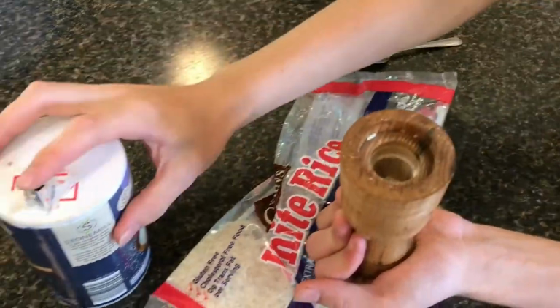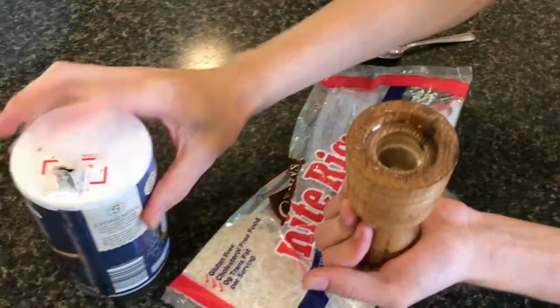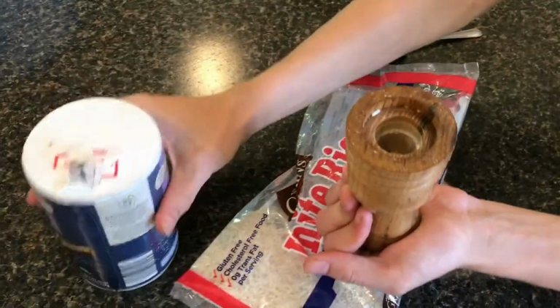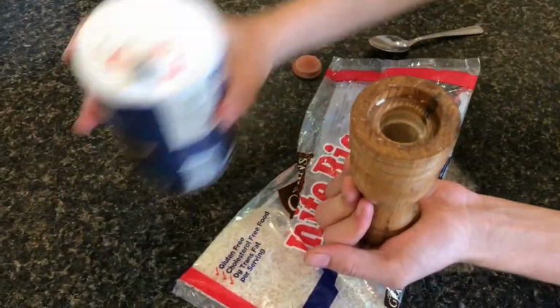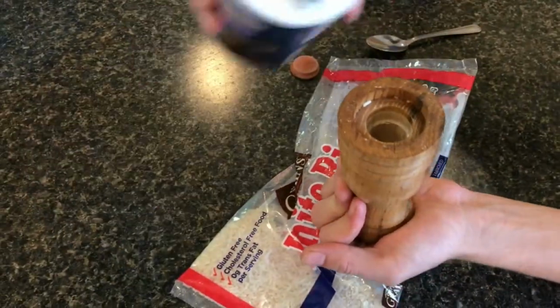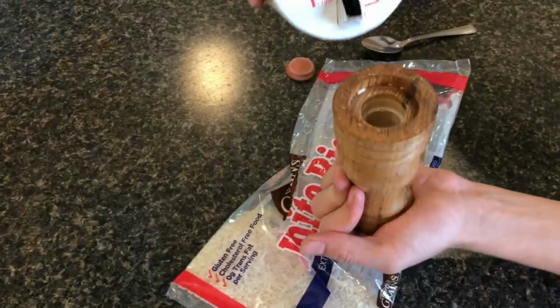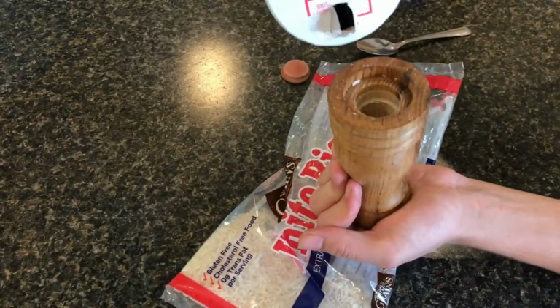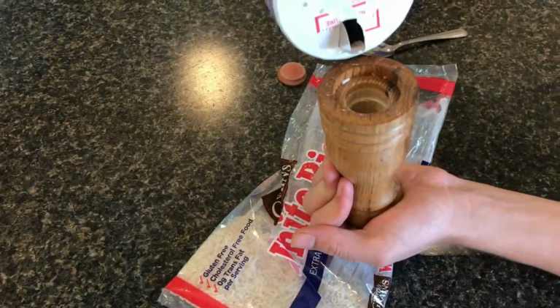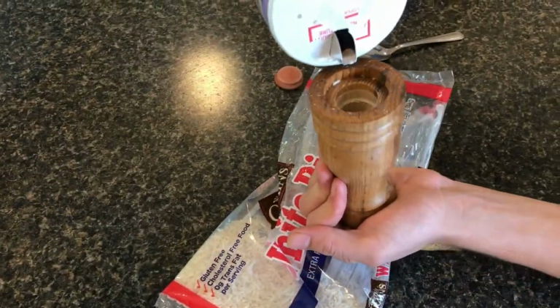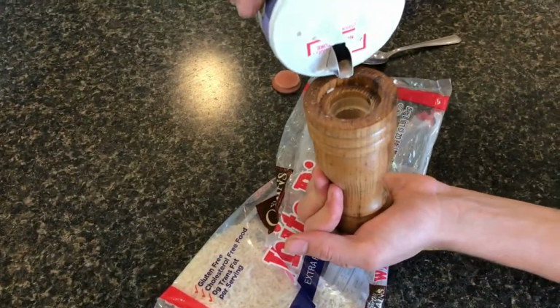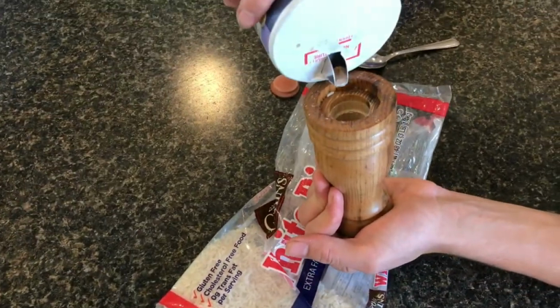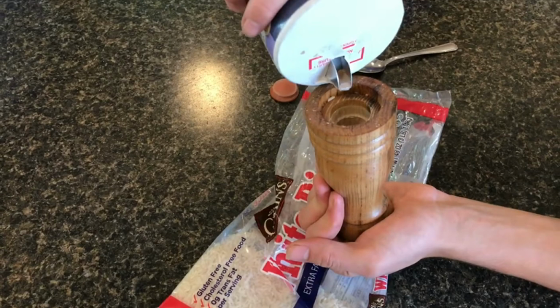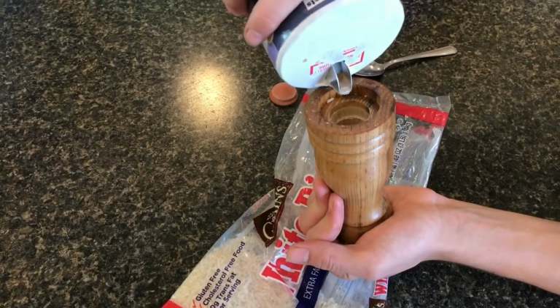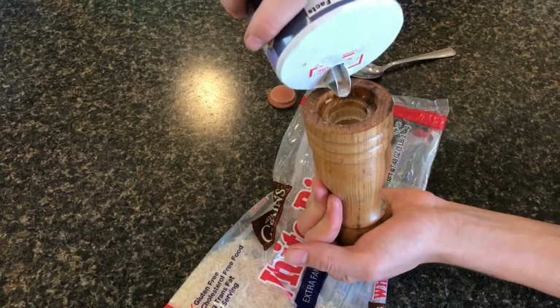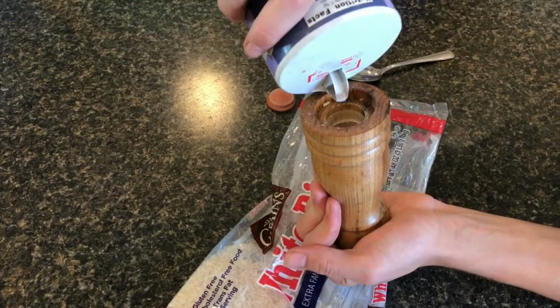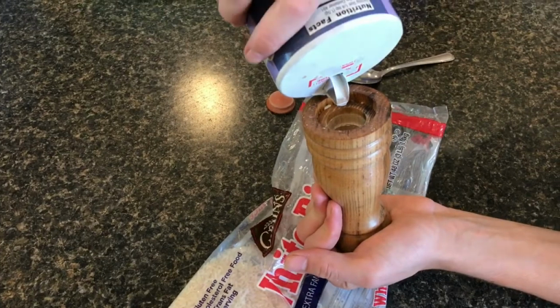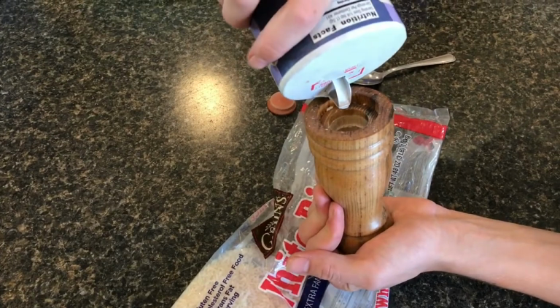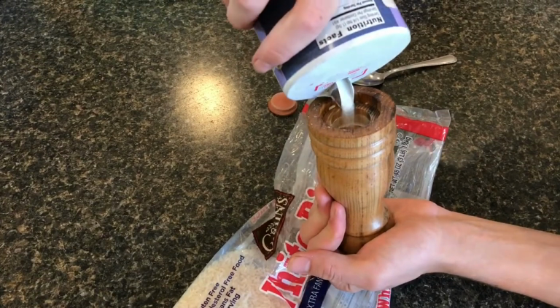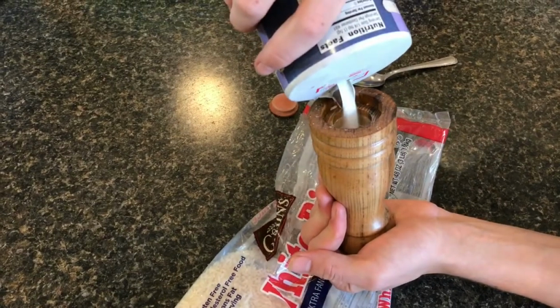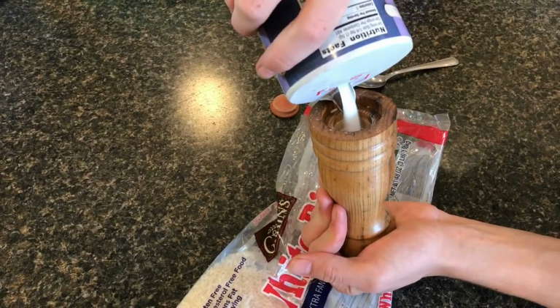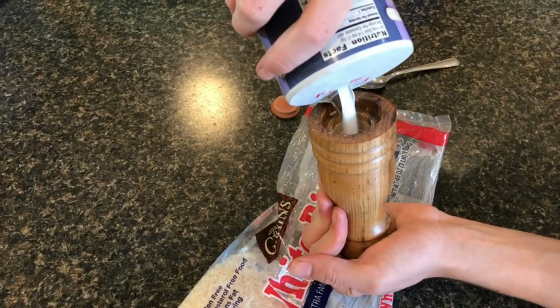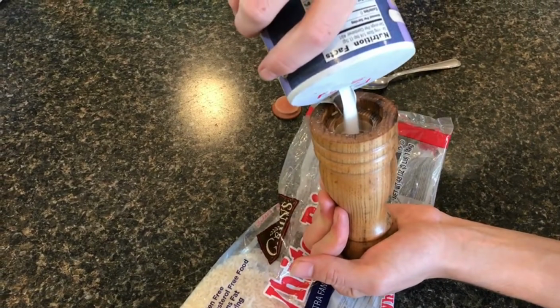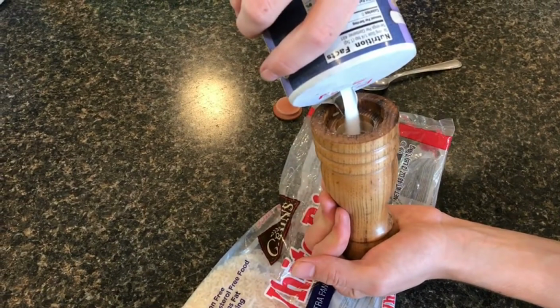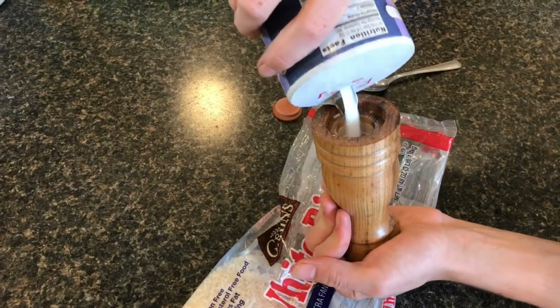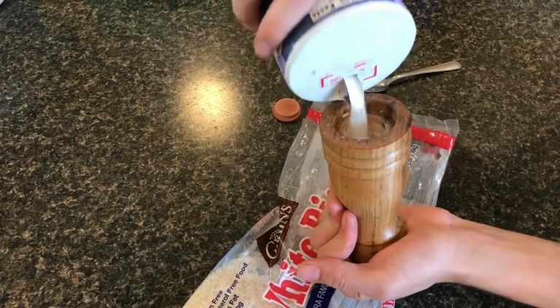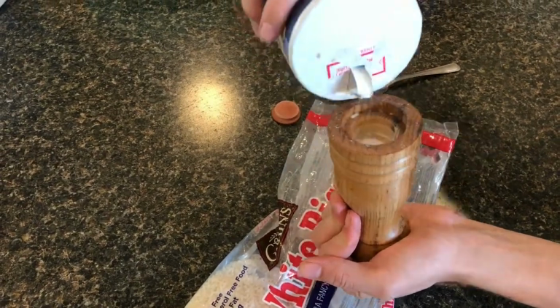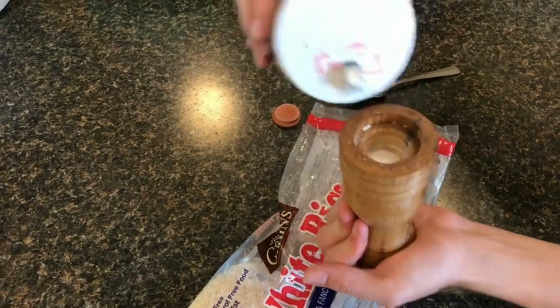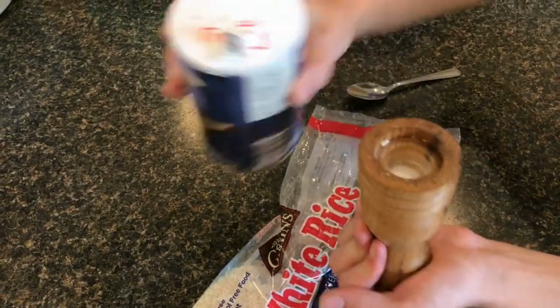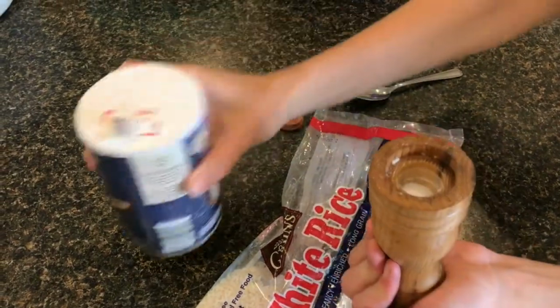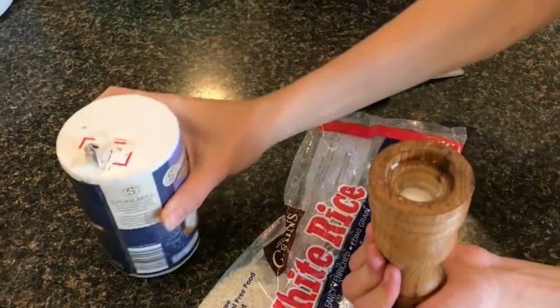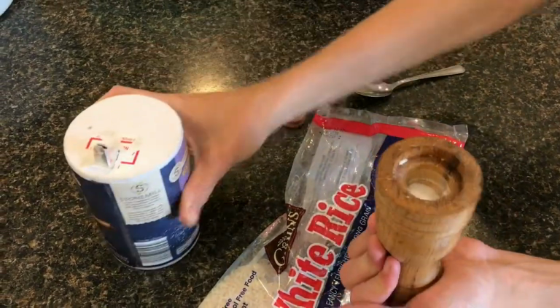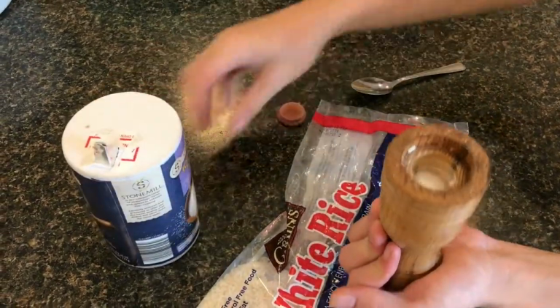Then we can add our salt in with the rice and it will keep it dry.